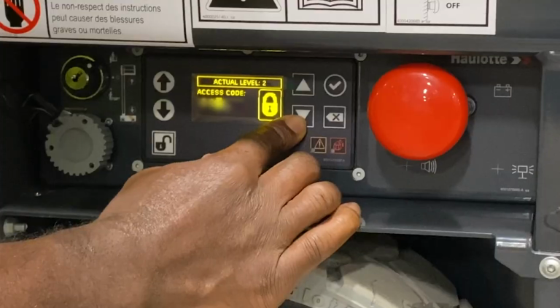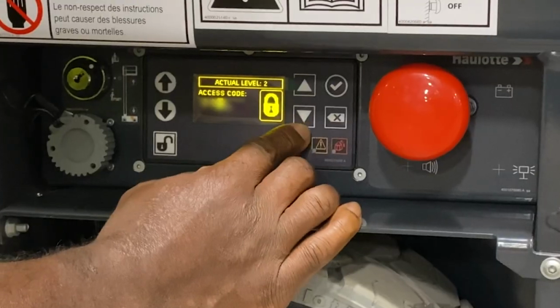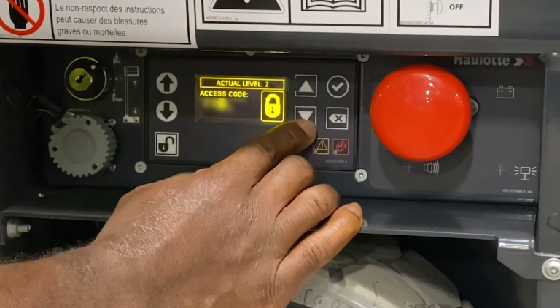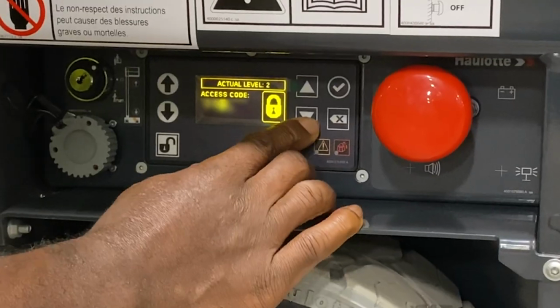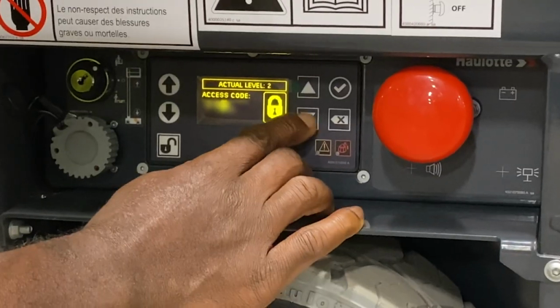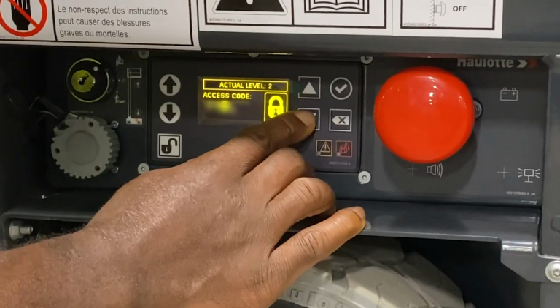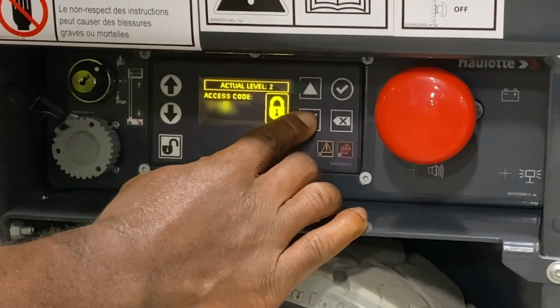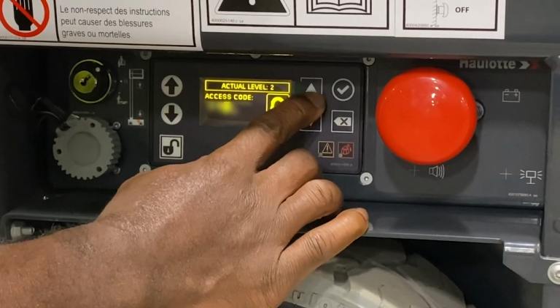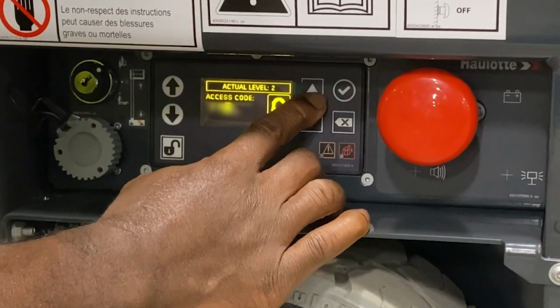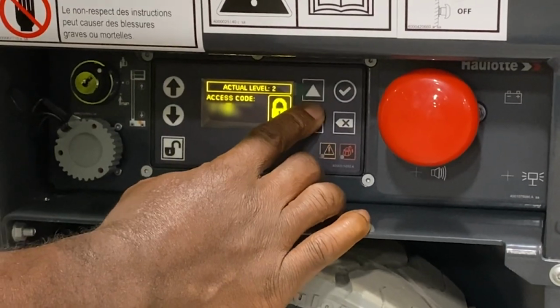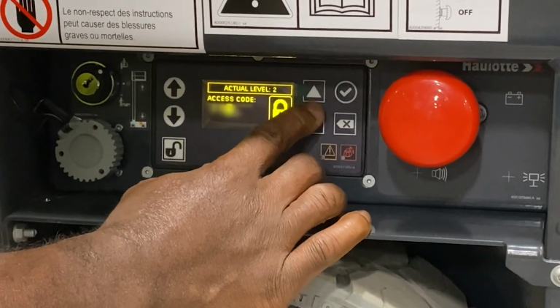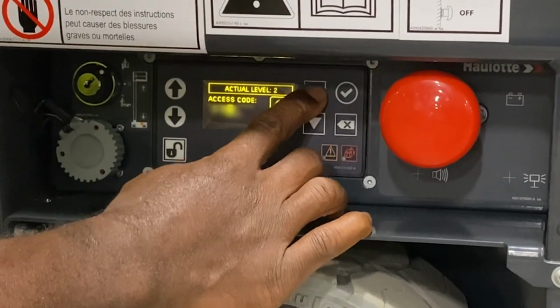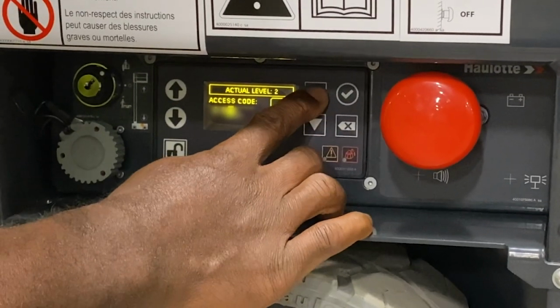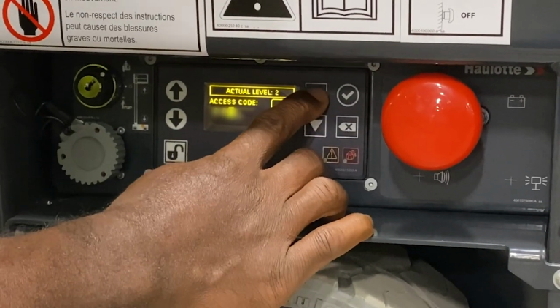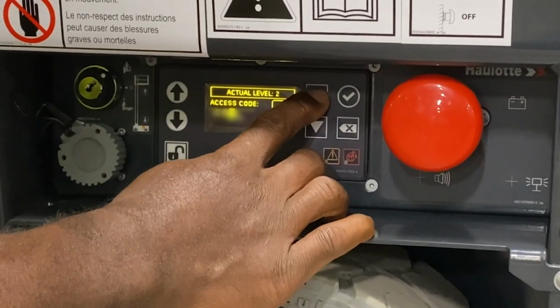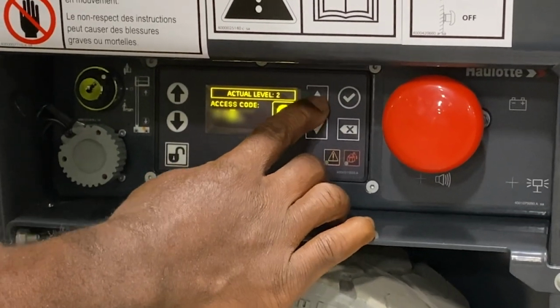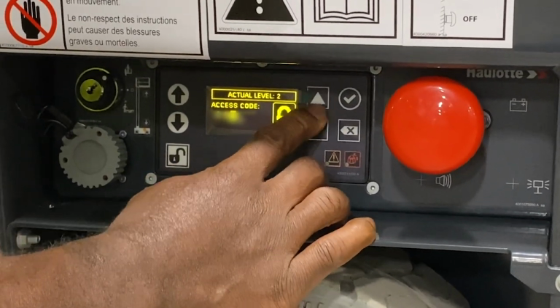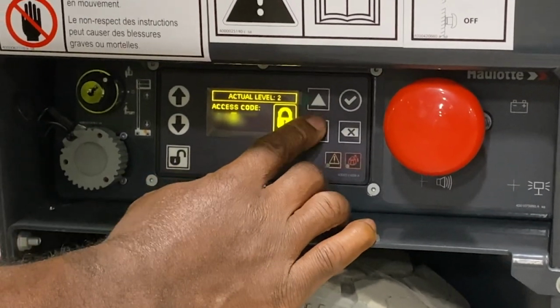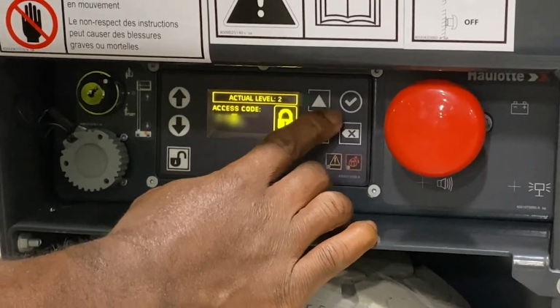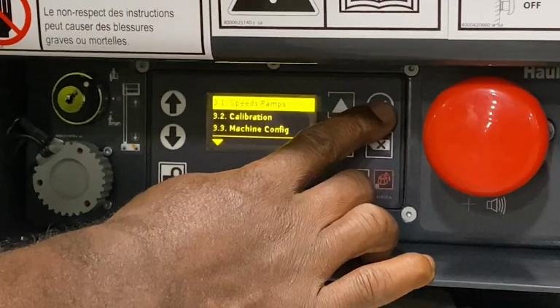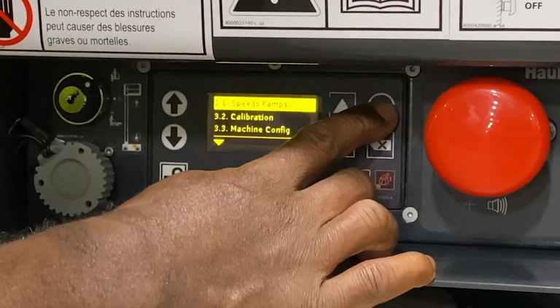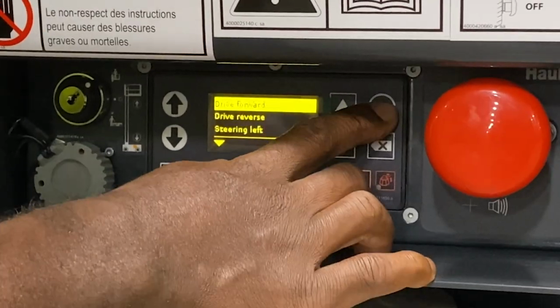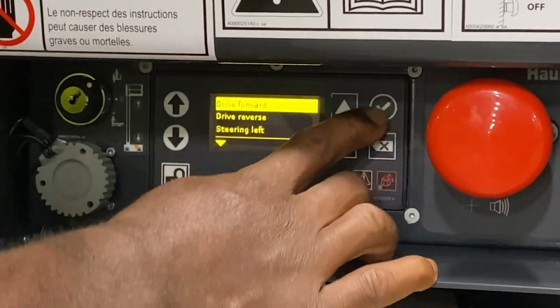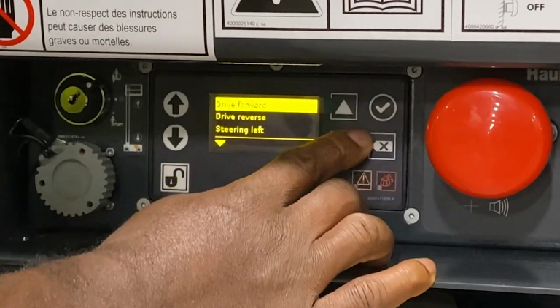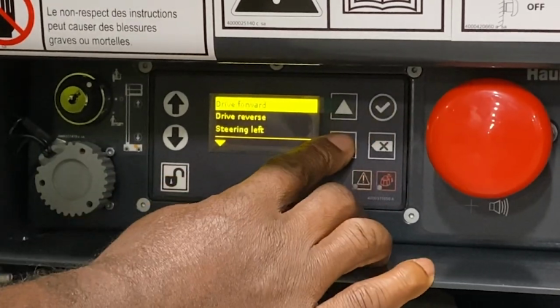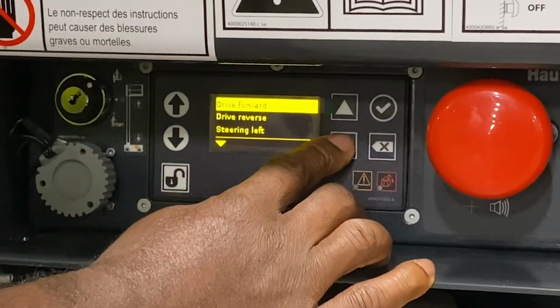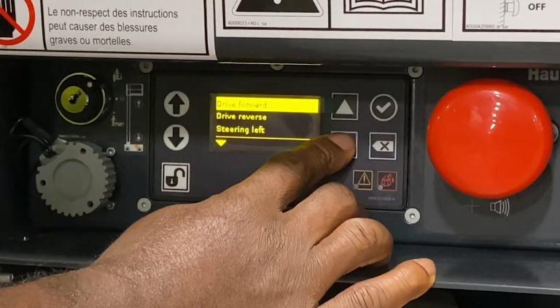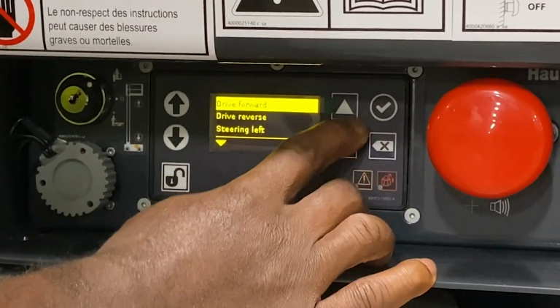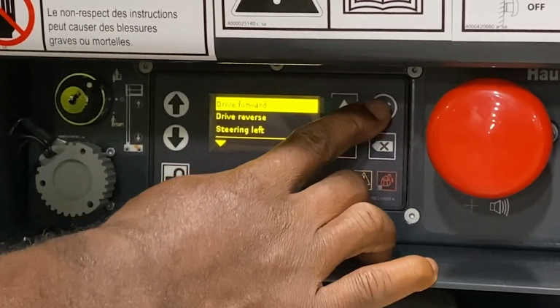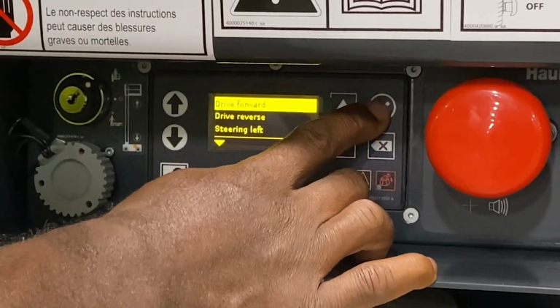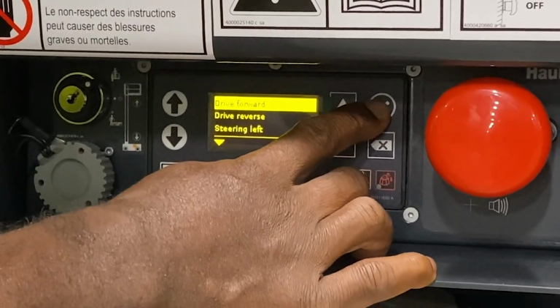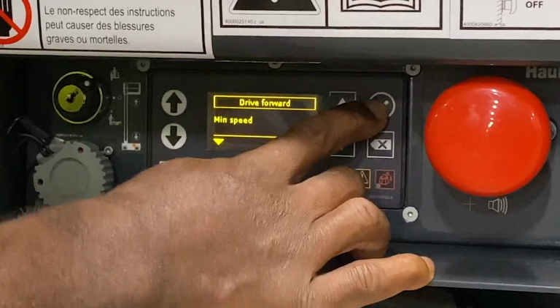Using an access code, technicians can troubleshoot, repair, and calibrate the machine without additional tools.